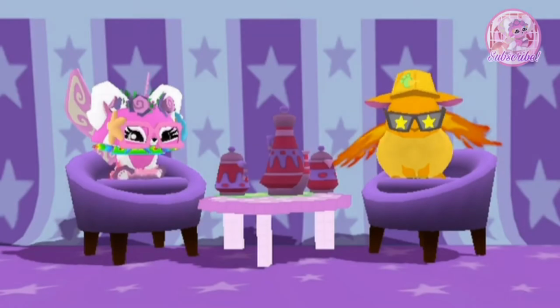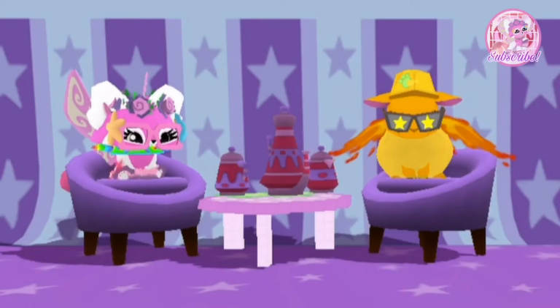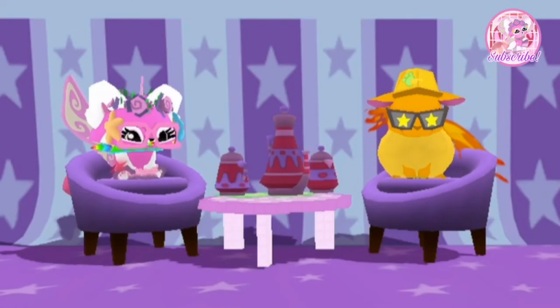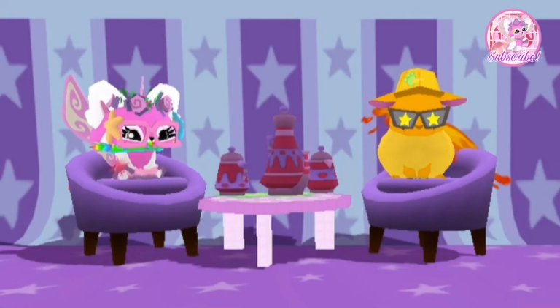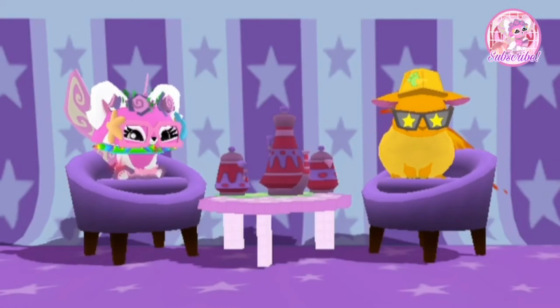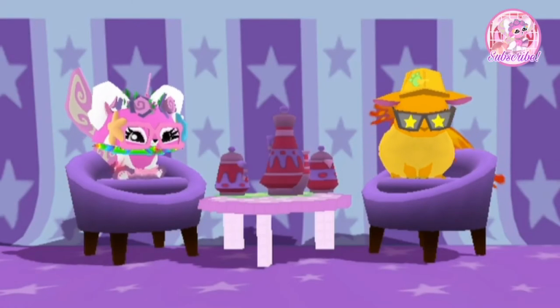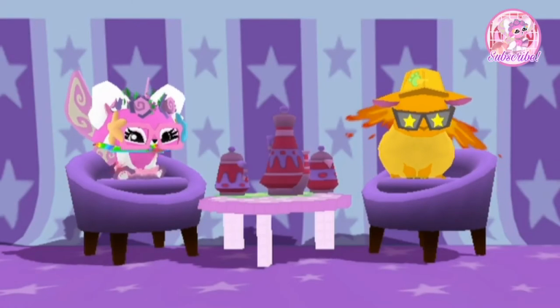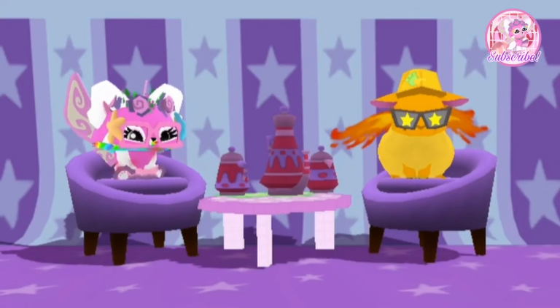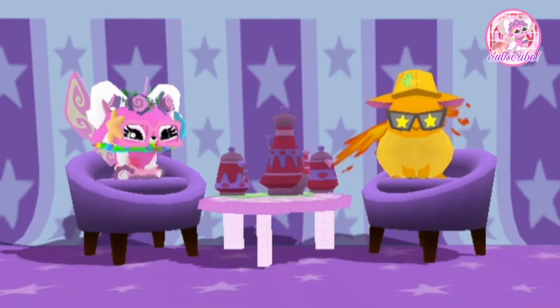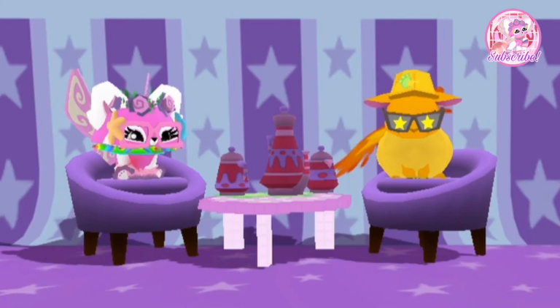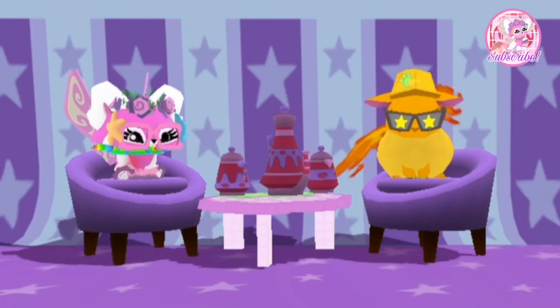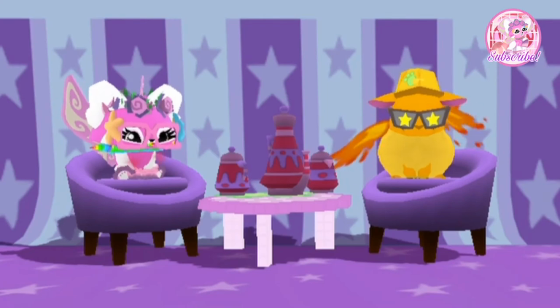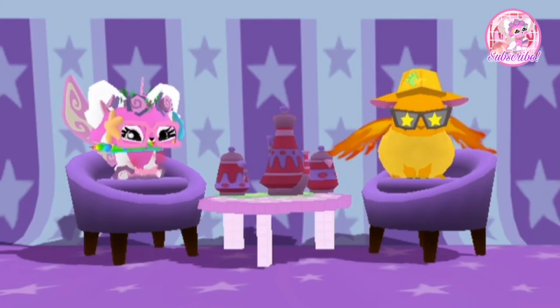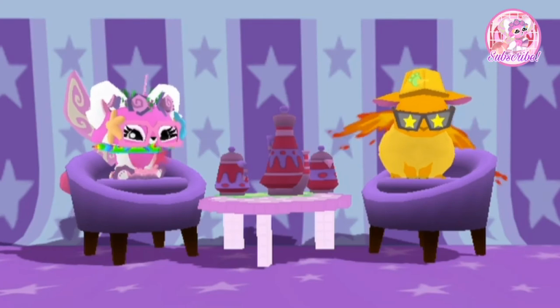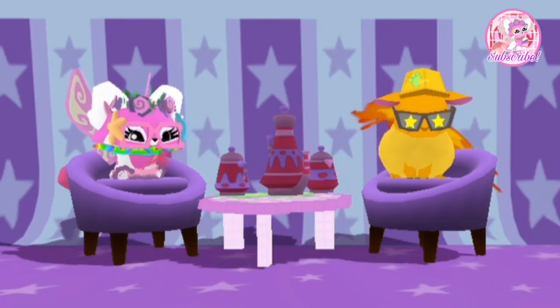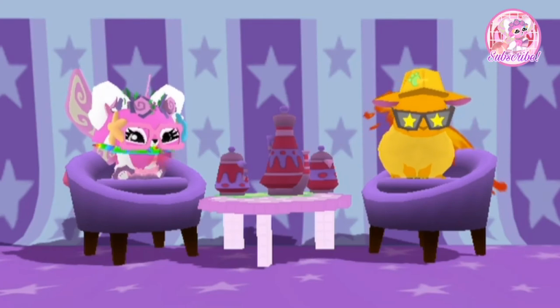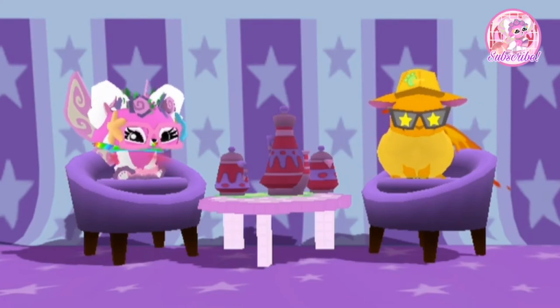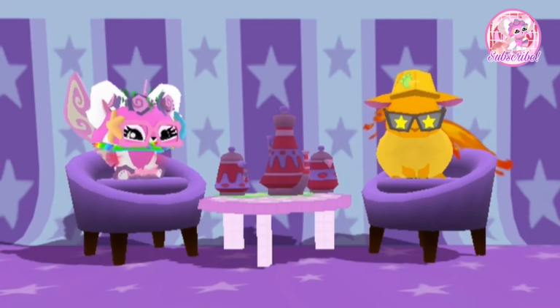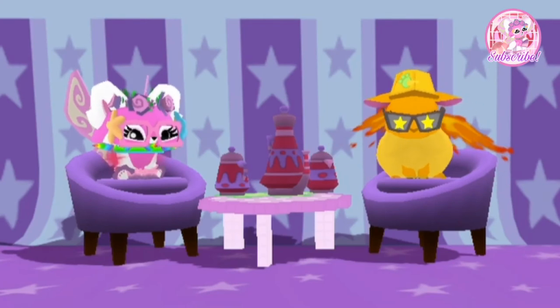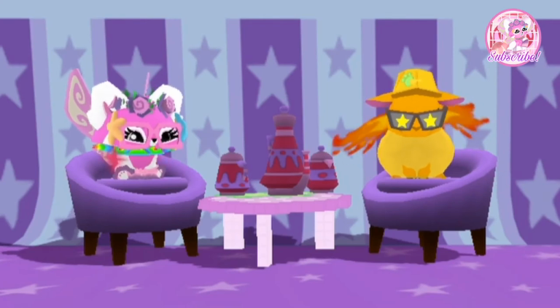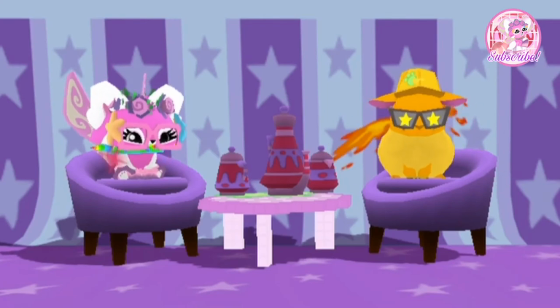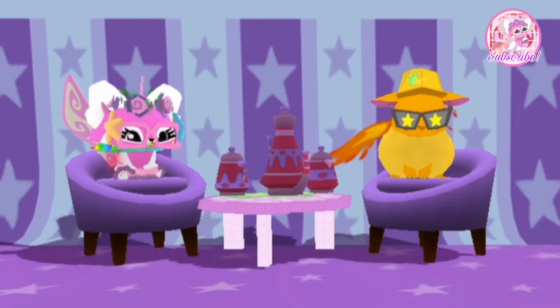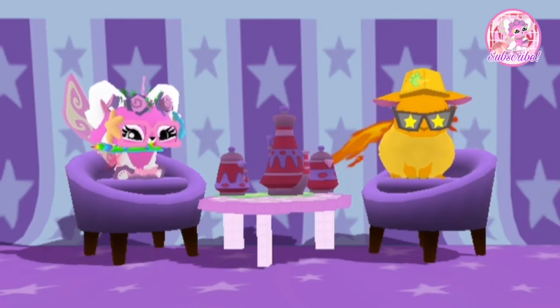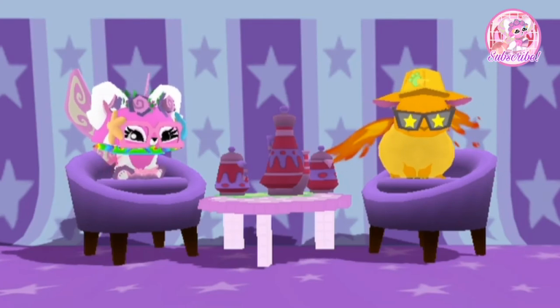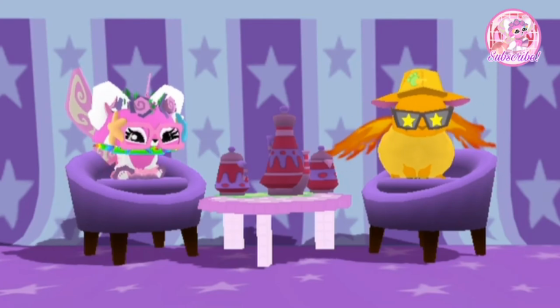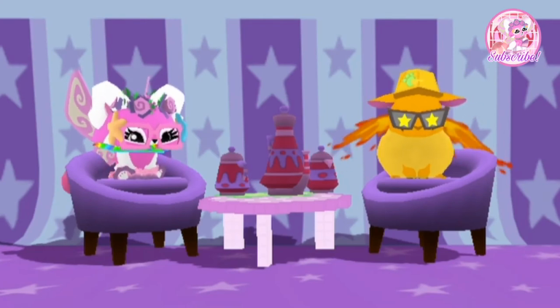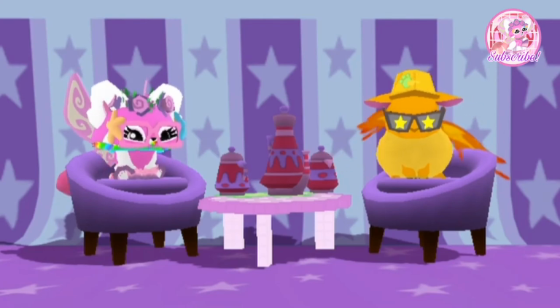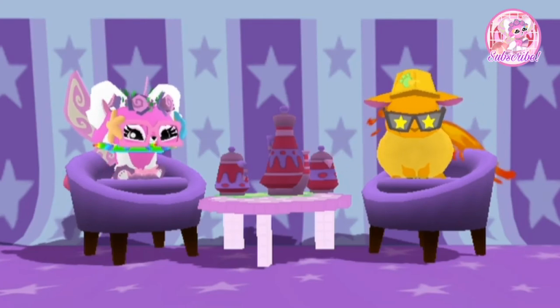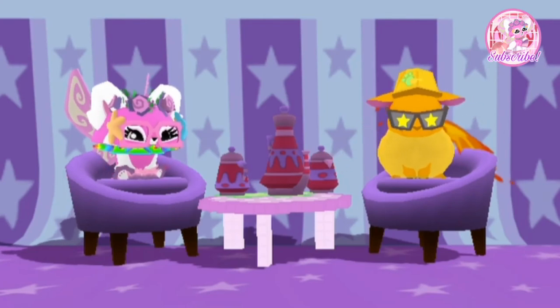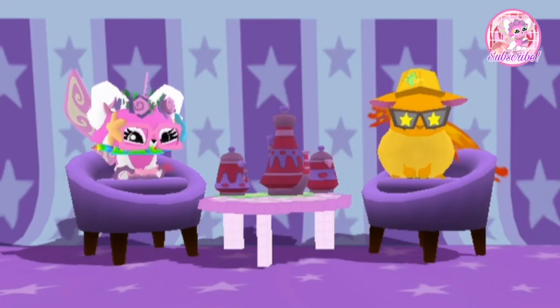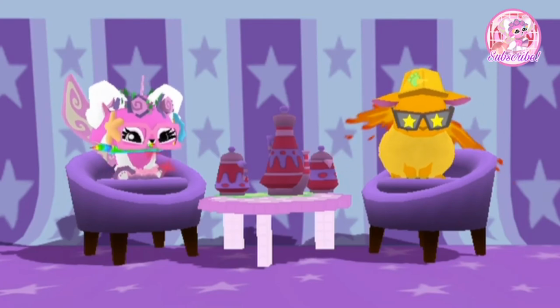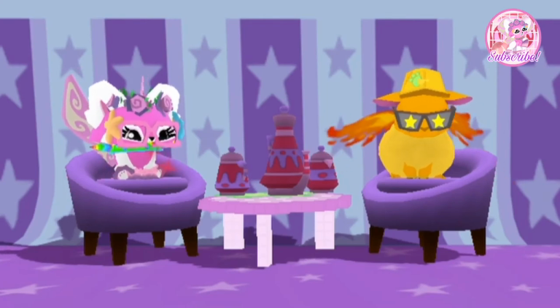This is the look that I created with the theme Summer and the animal Sheep.